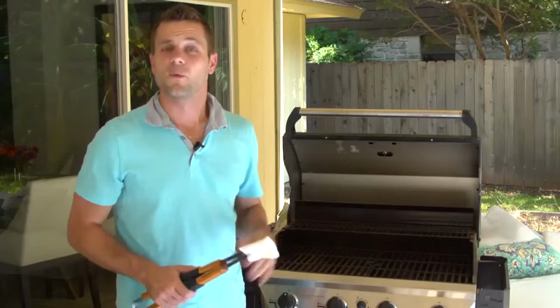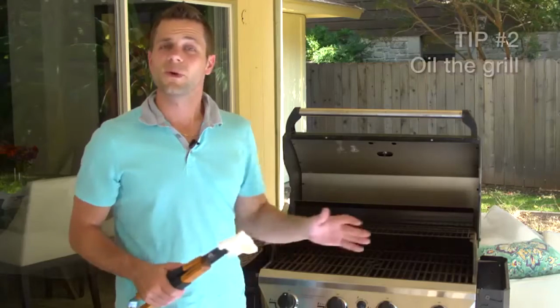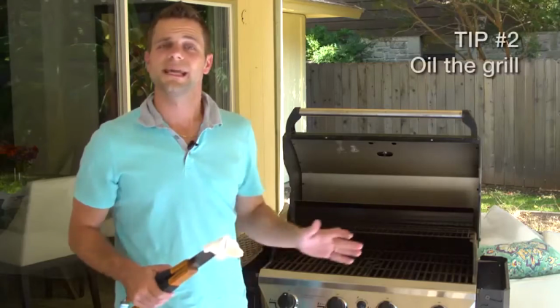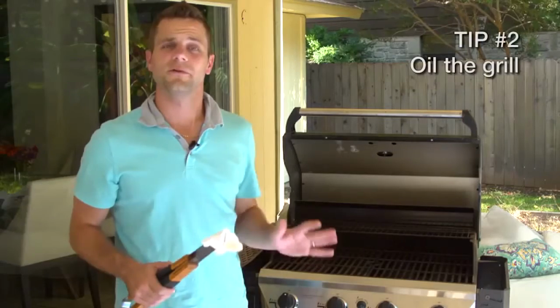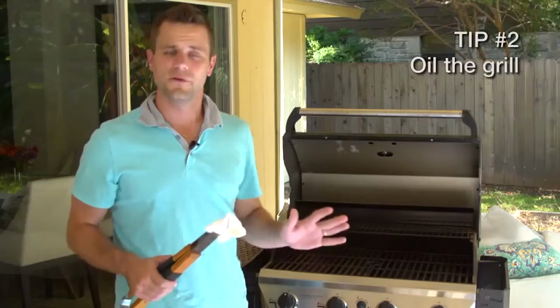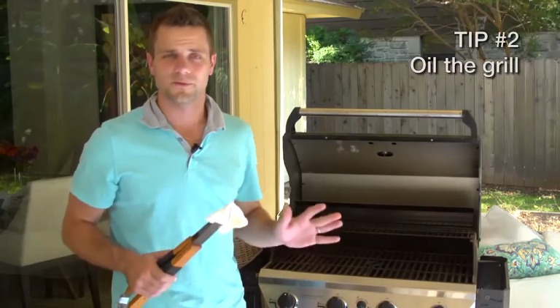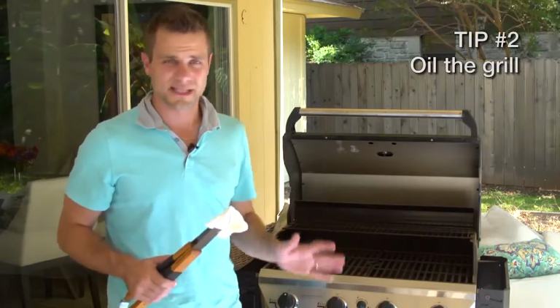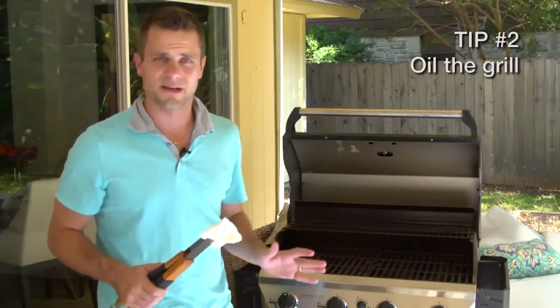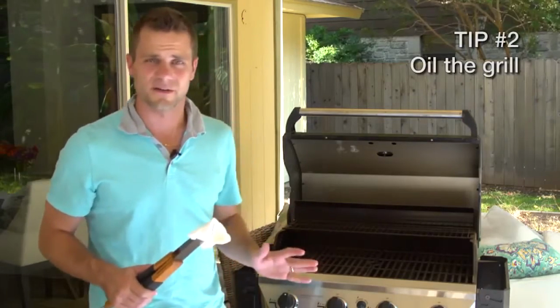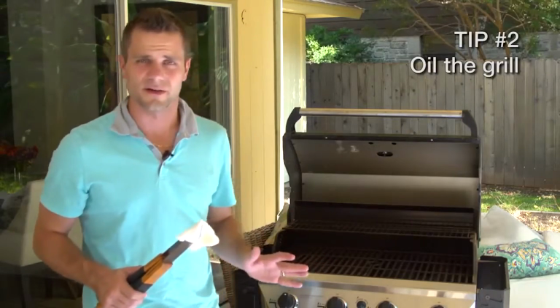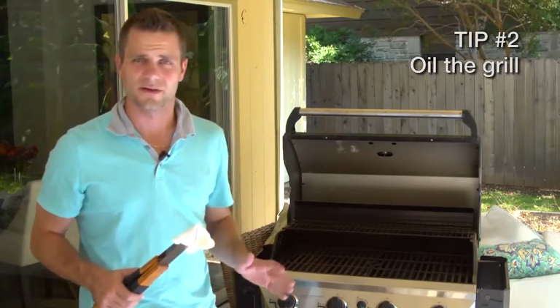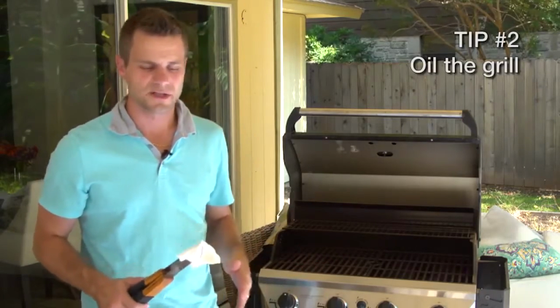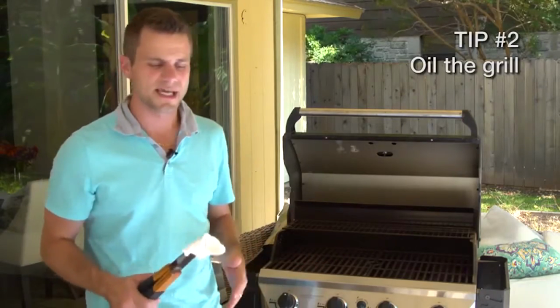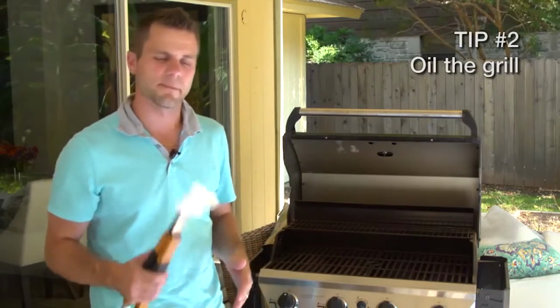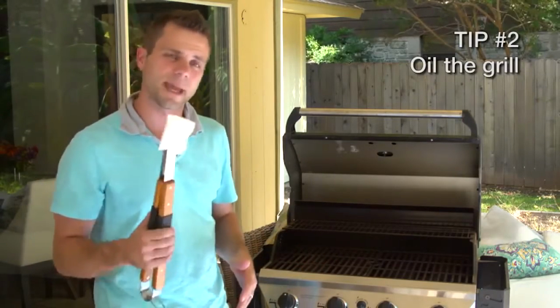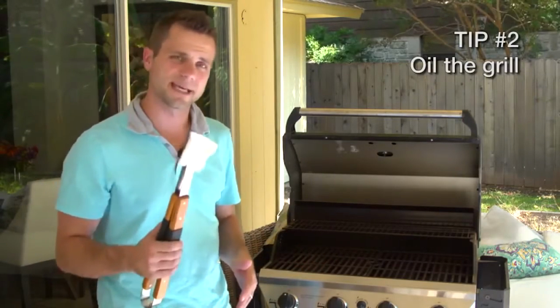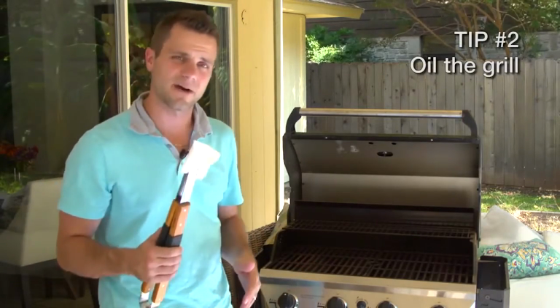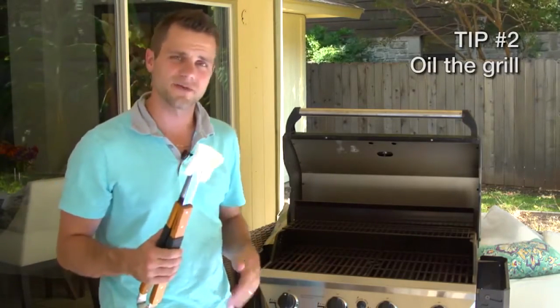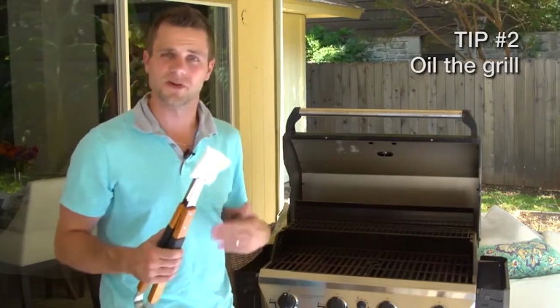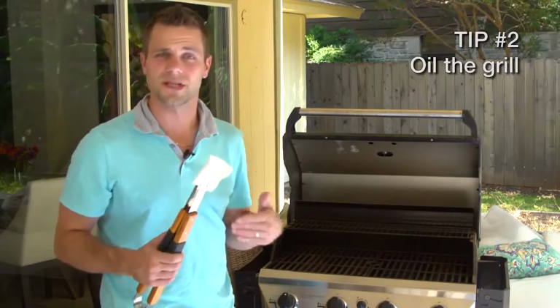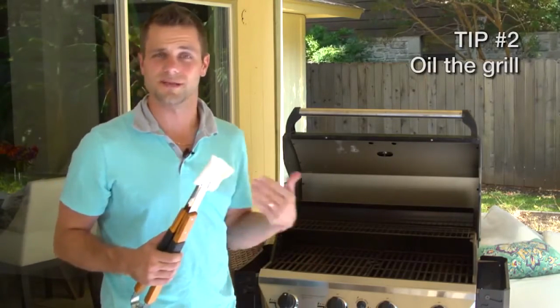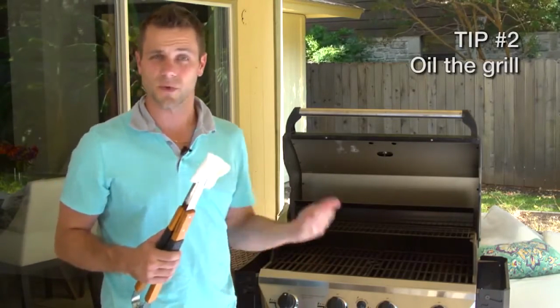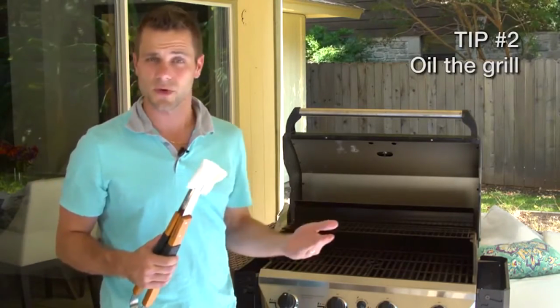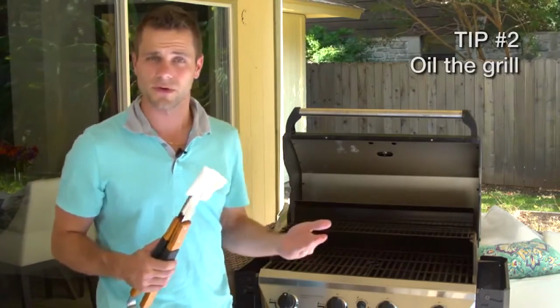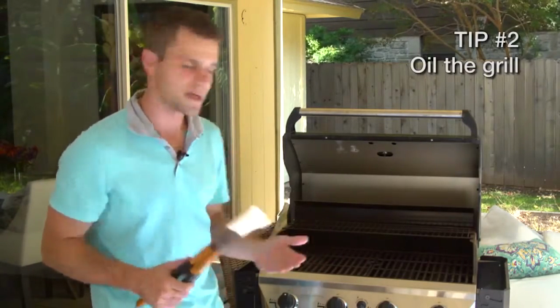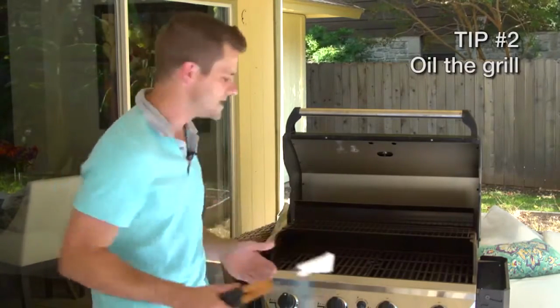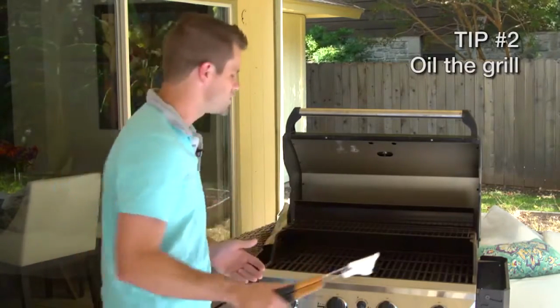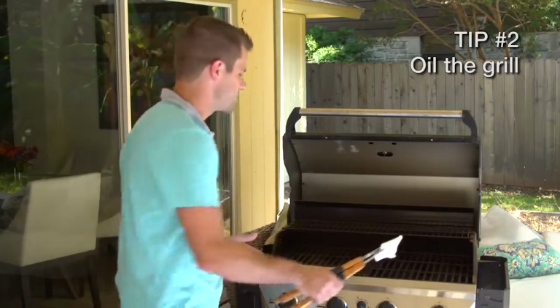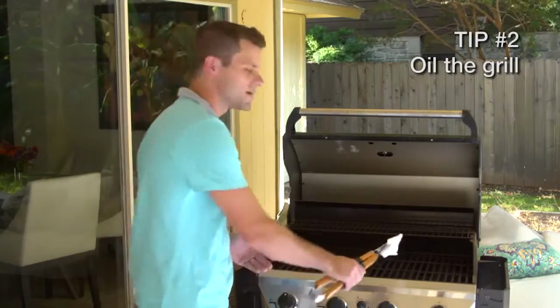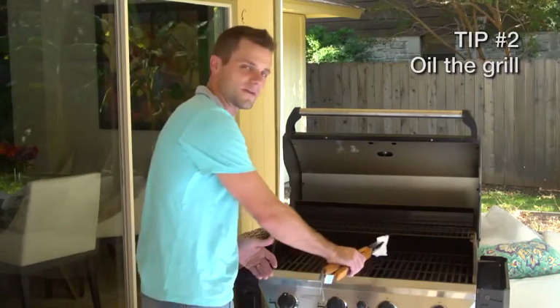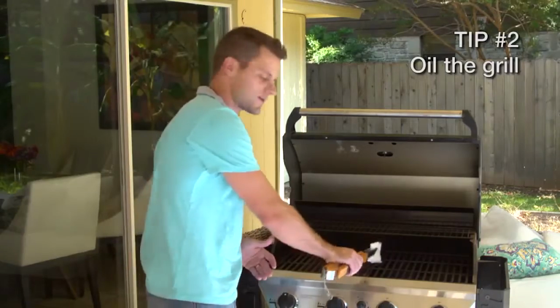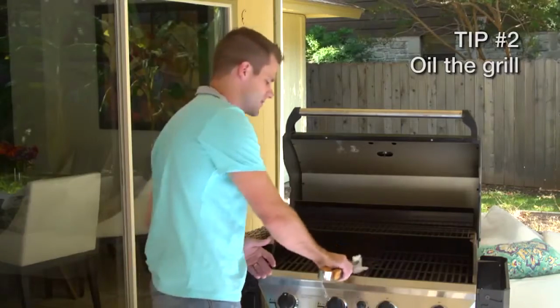One way to keep your food from sticking on the grill — just take a paper towel, soak it in some oil, and gently rub it on the grill.